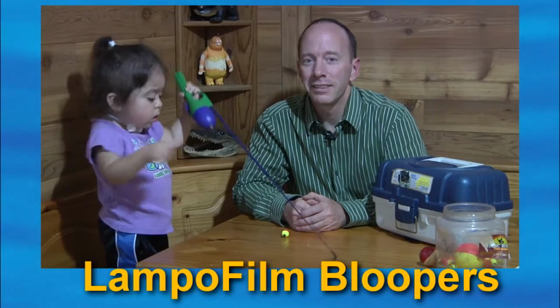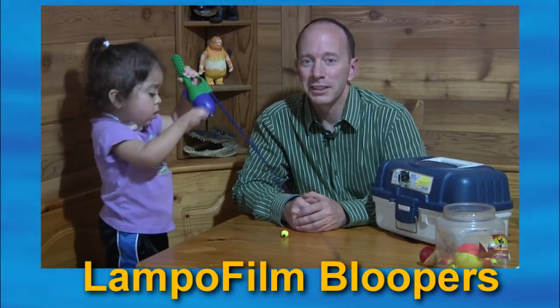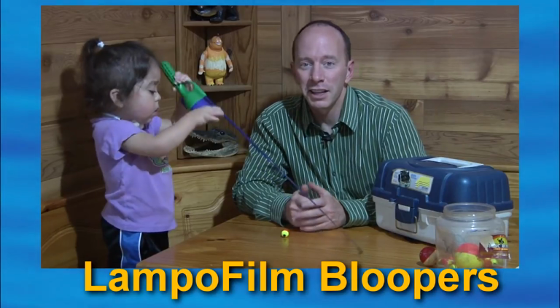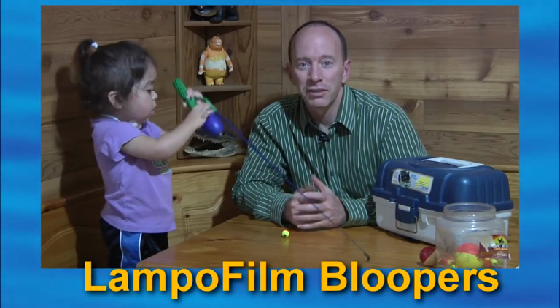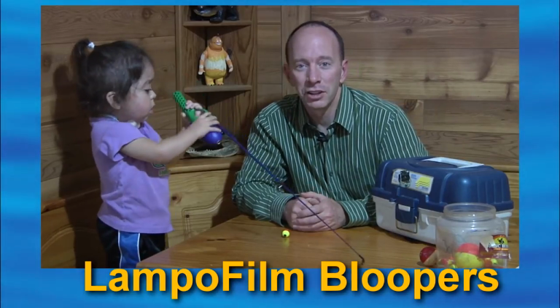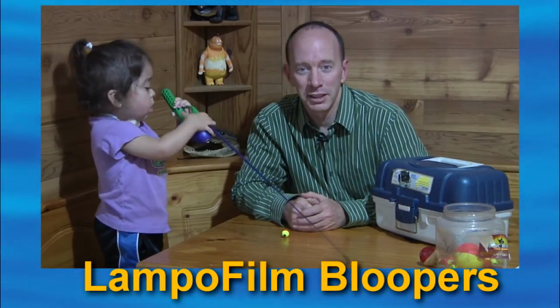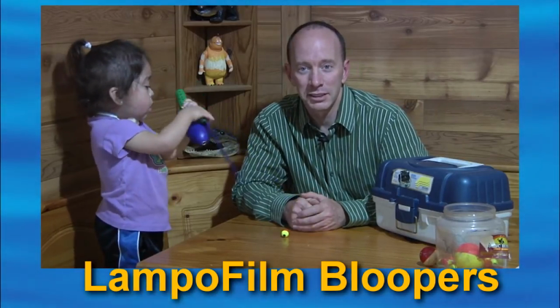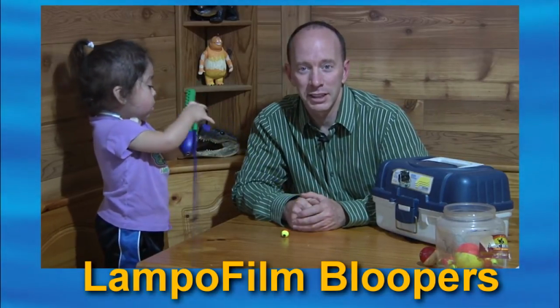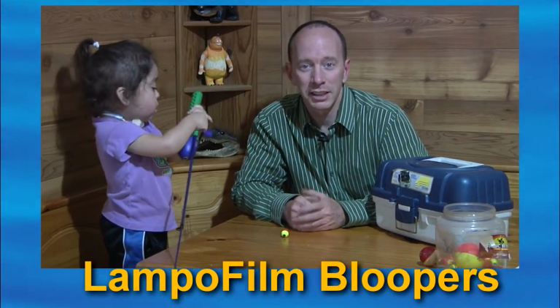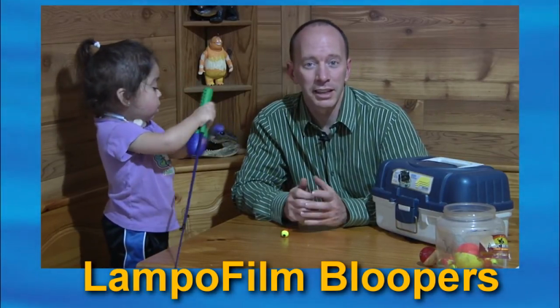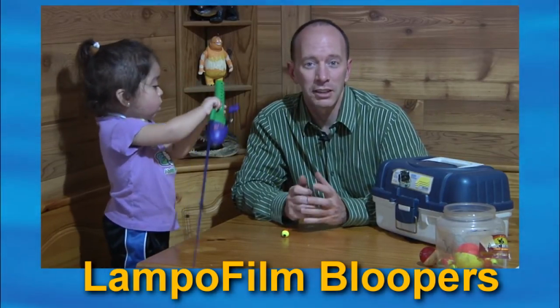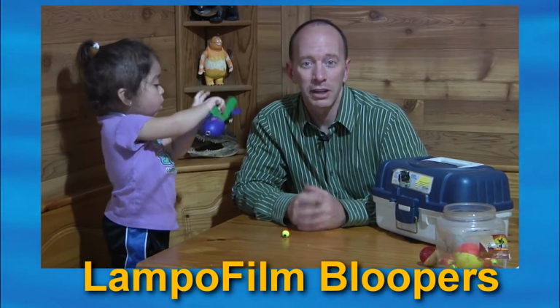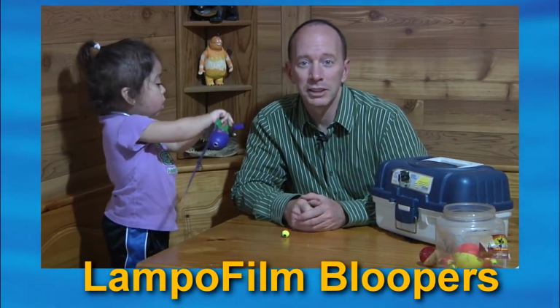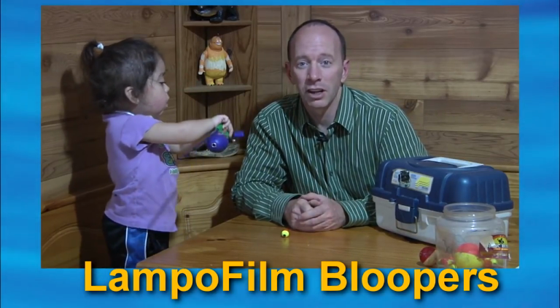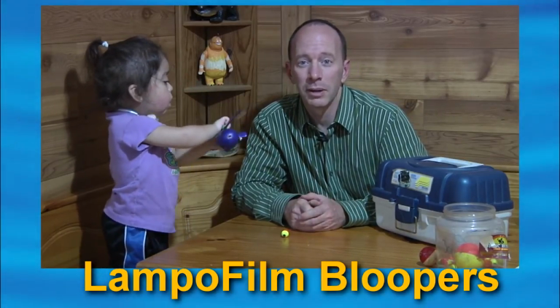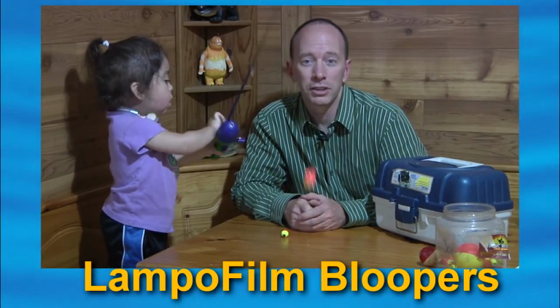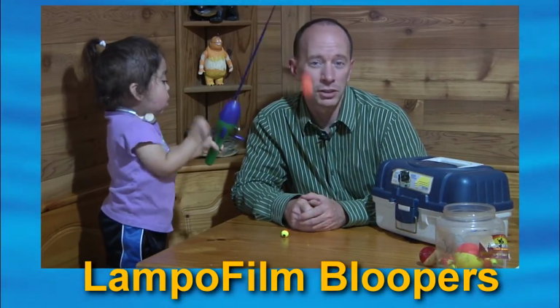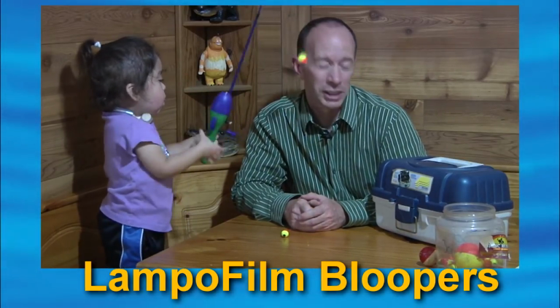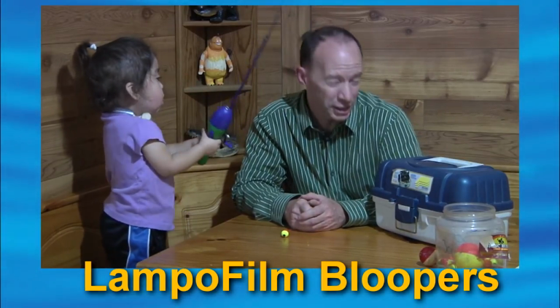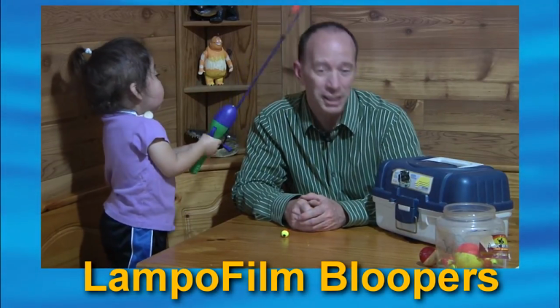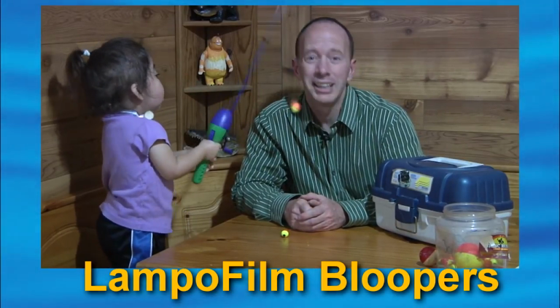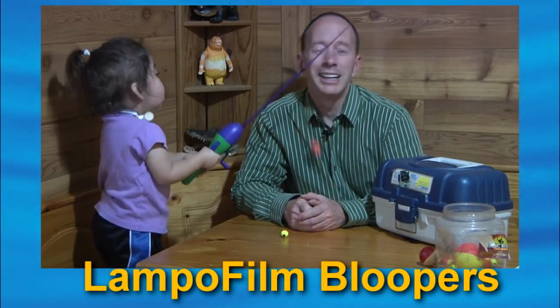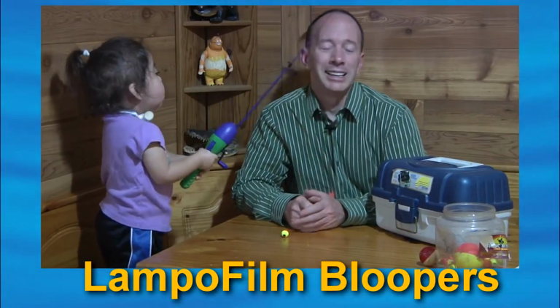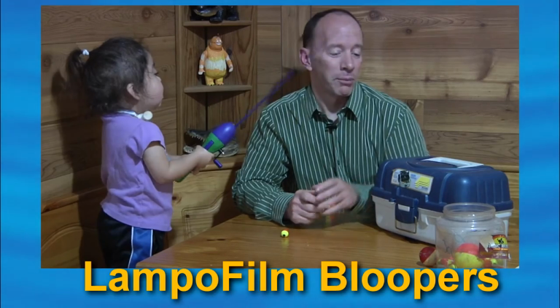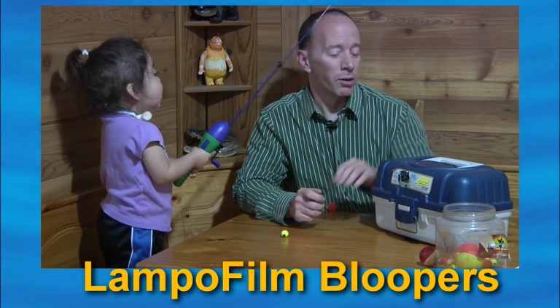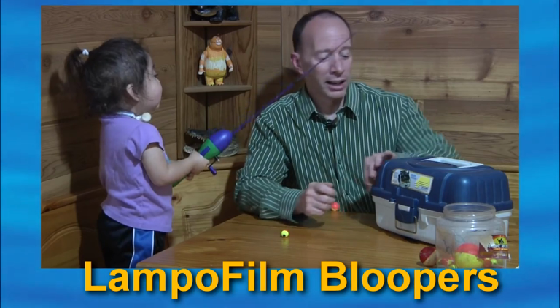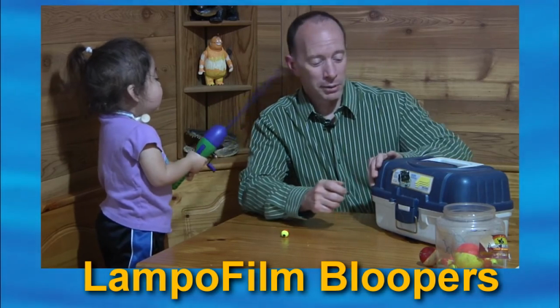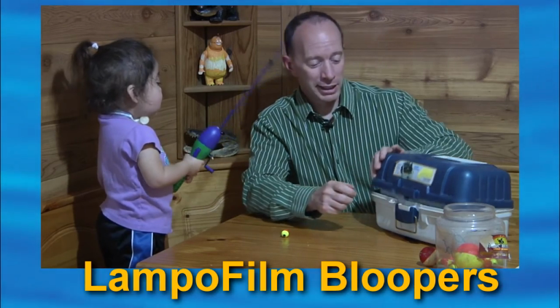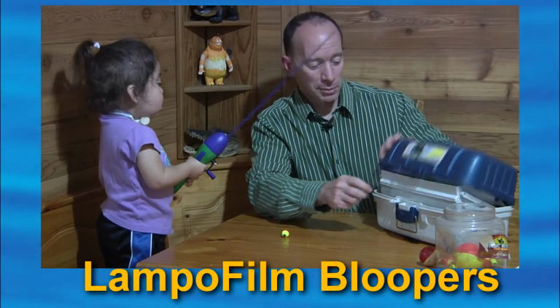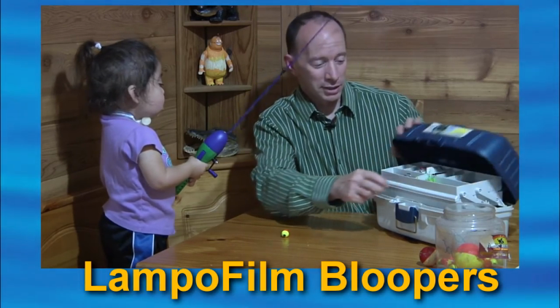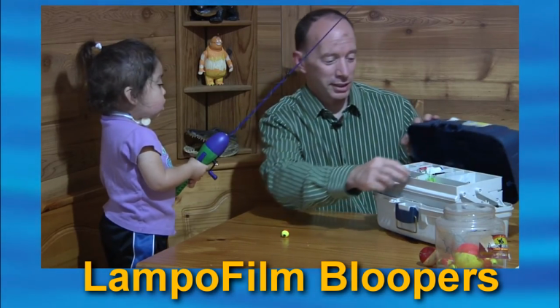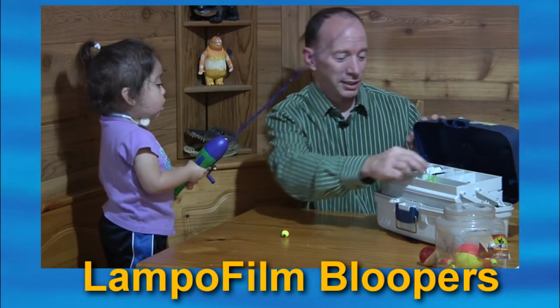Thanks a lot for joining us today. Like I said, we're going to be talking about the True Turn Hook. I'm pulling one out of my tackle box right here.